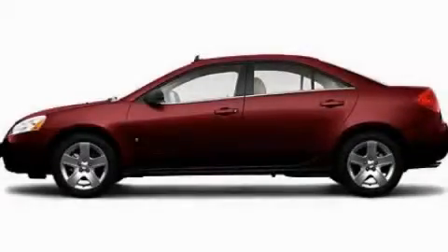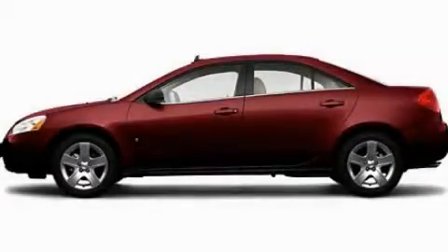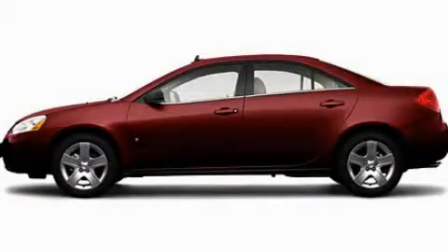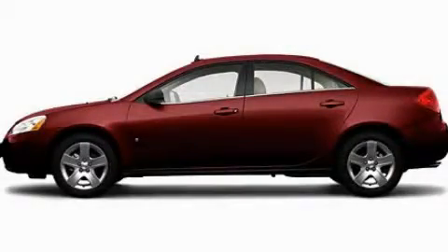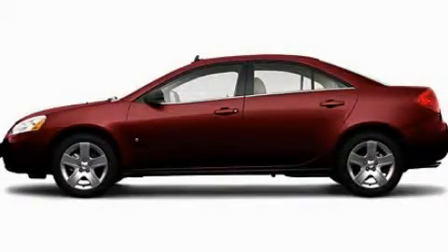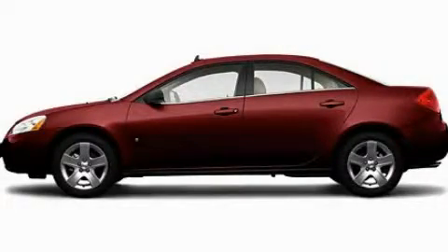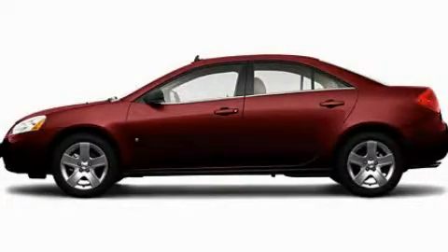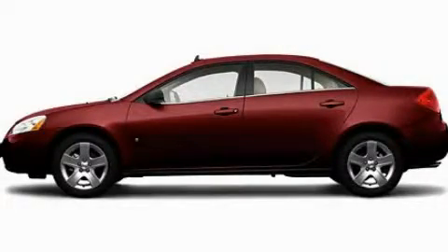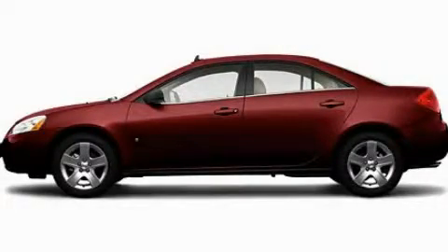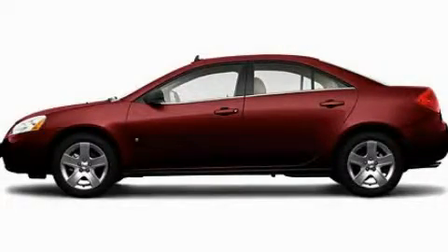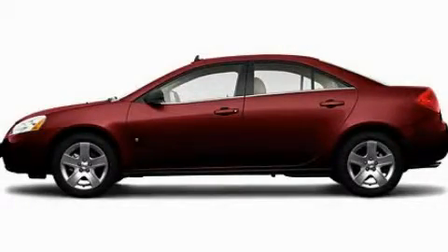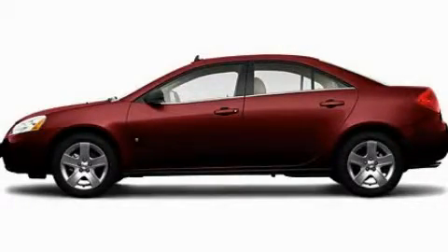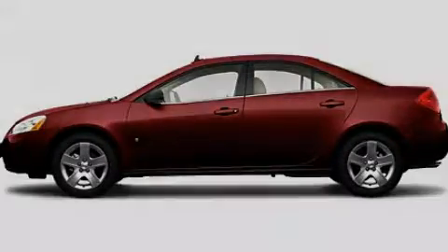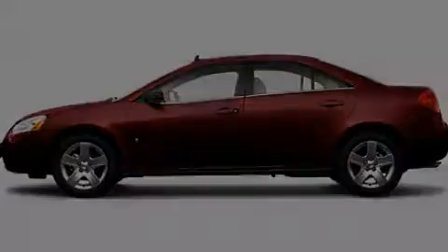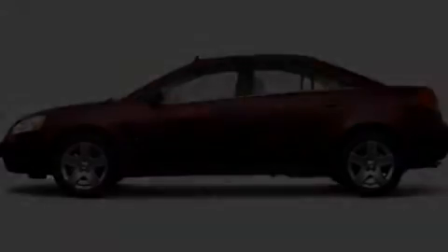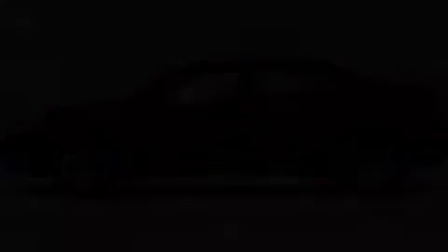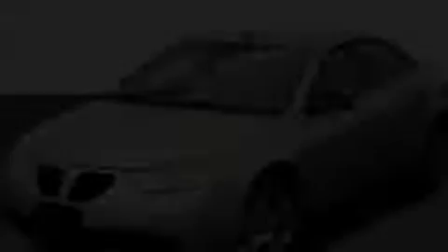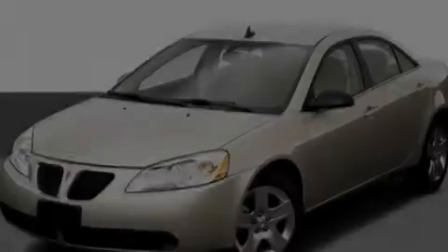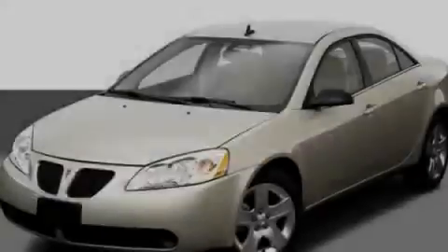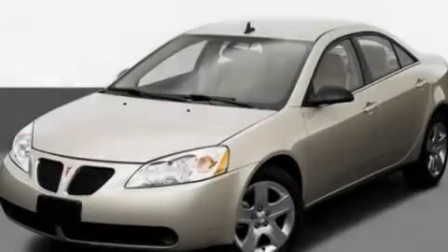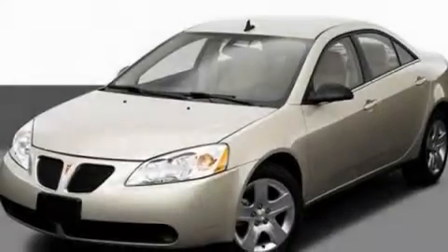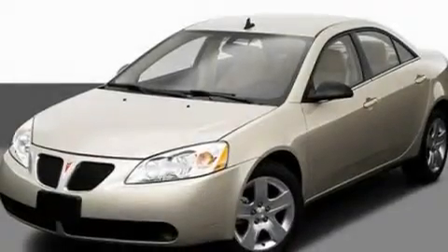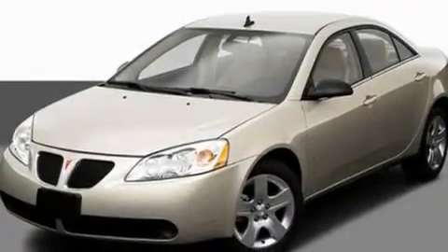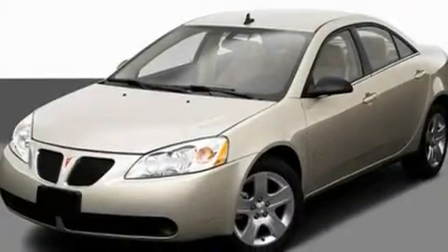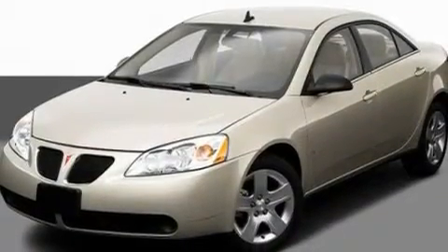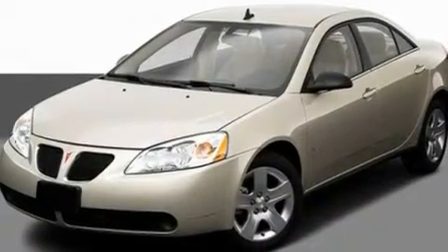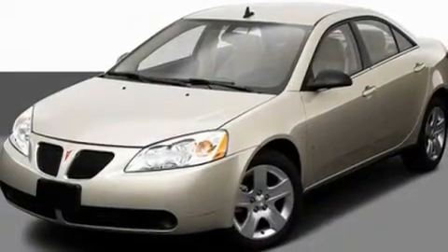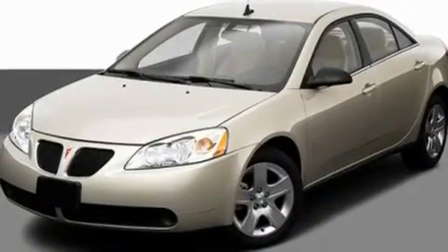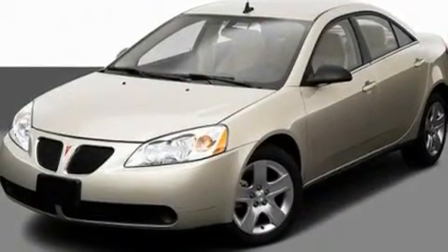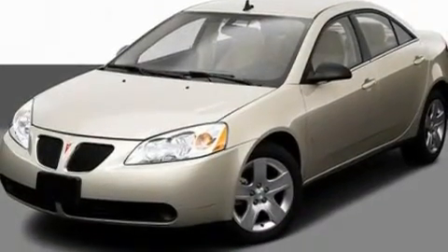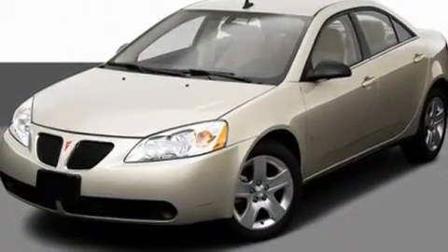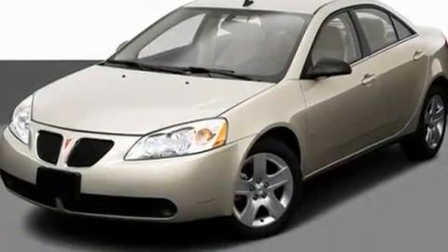This is a 2009 Pontiac G6. It has a 3.5-liter six-cylinder engine and an automatic transmission.